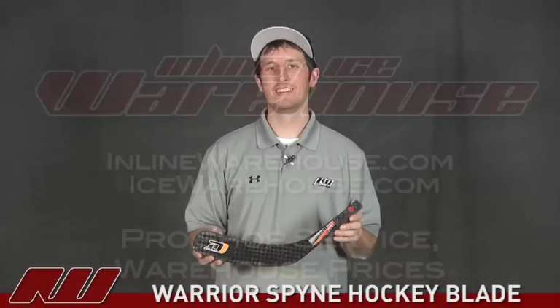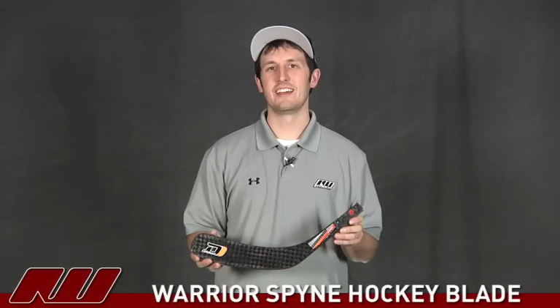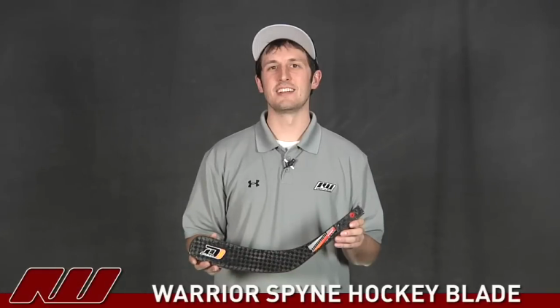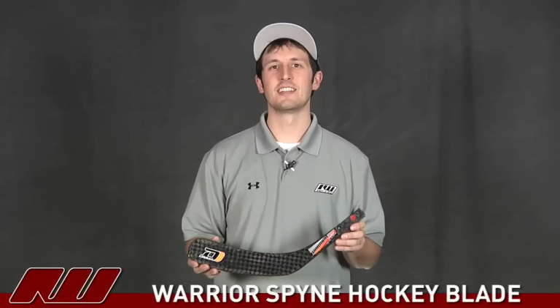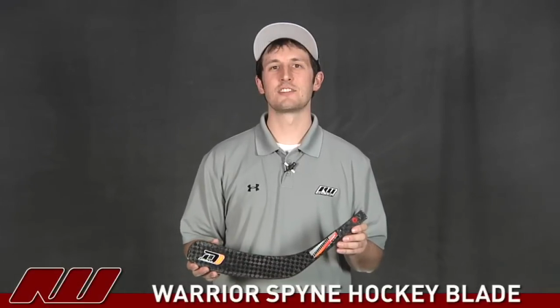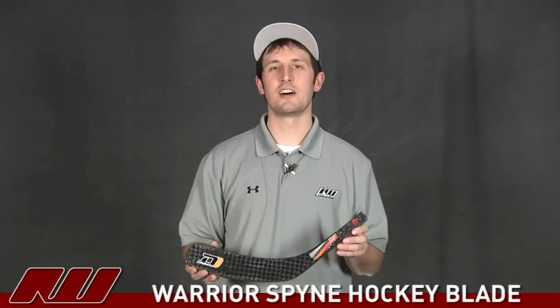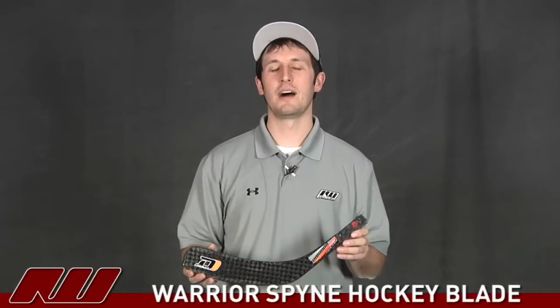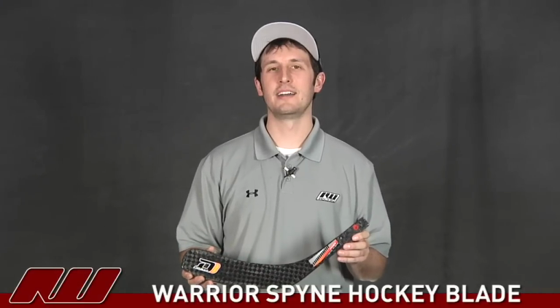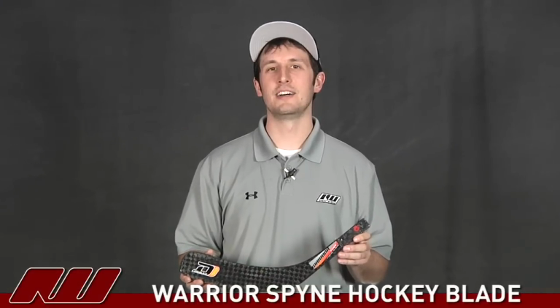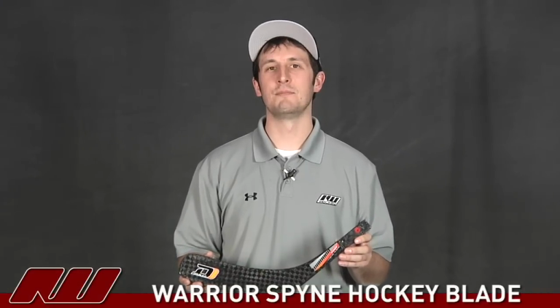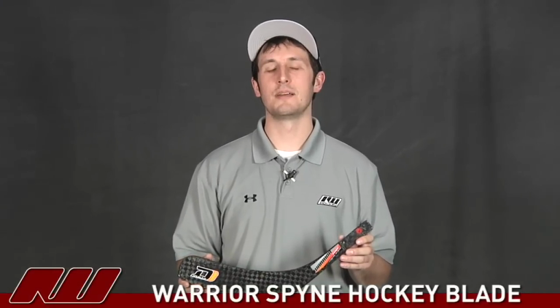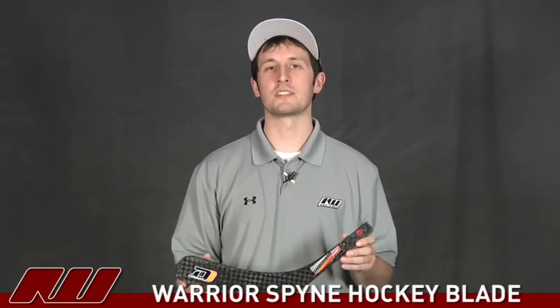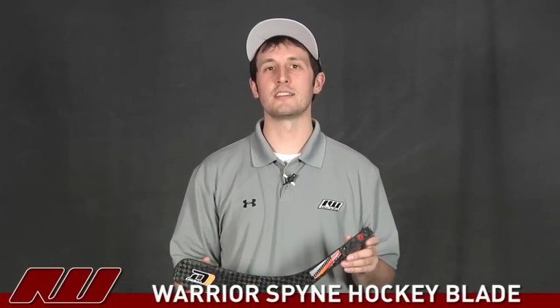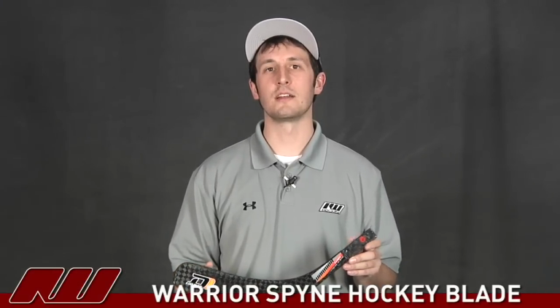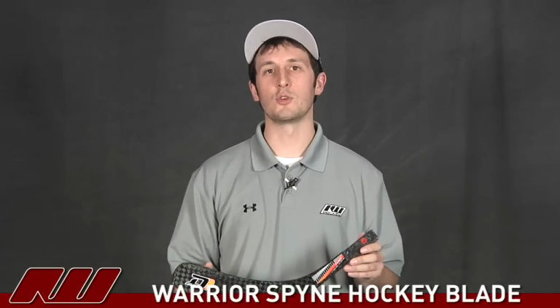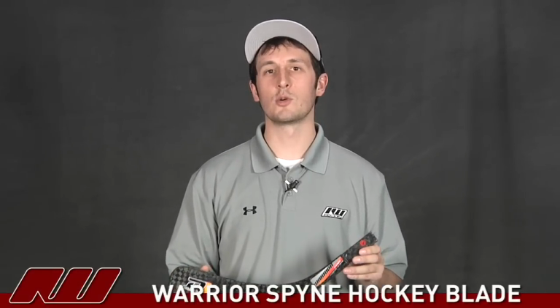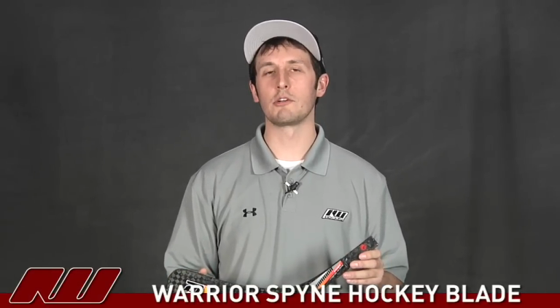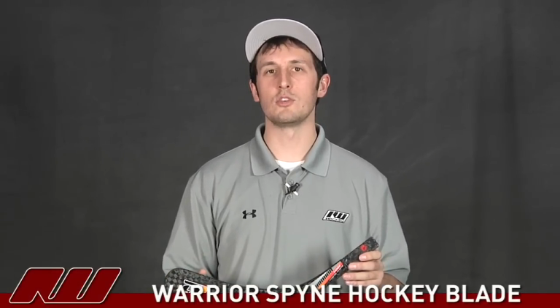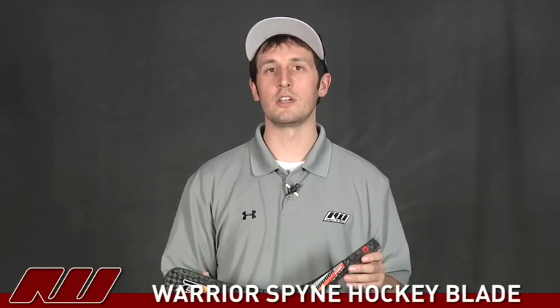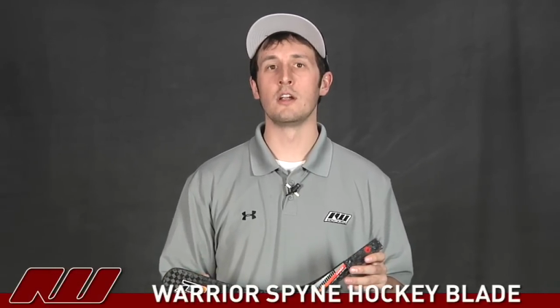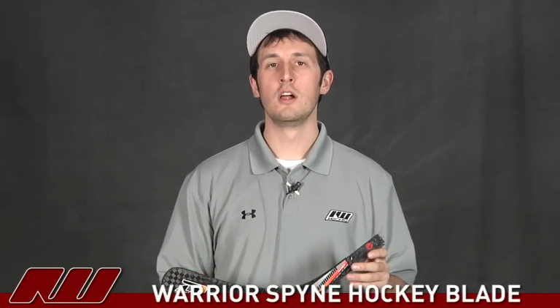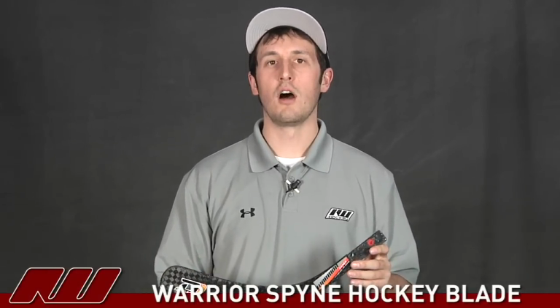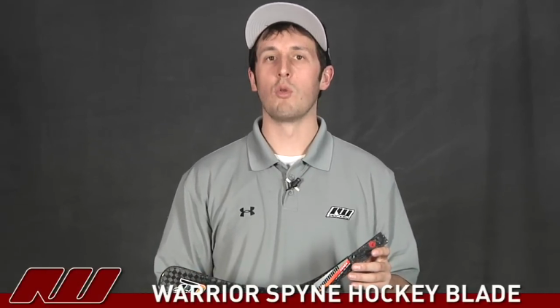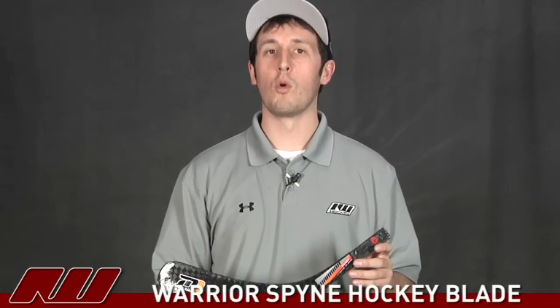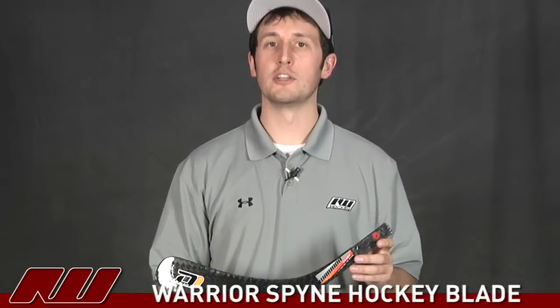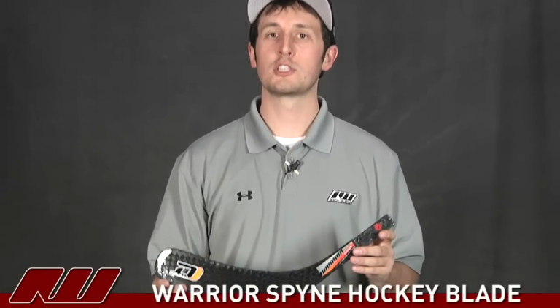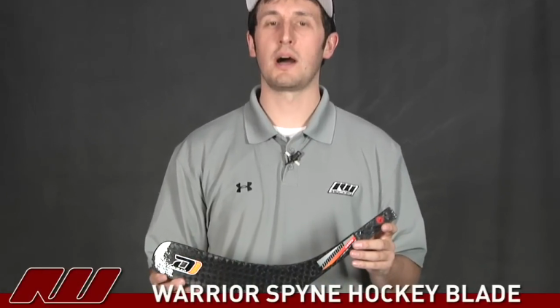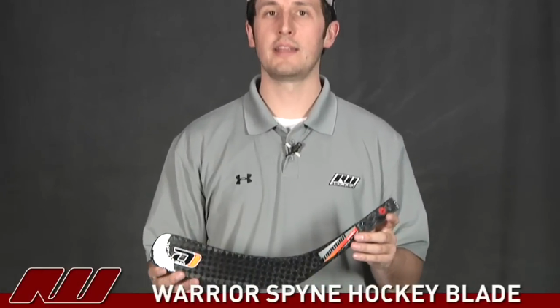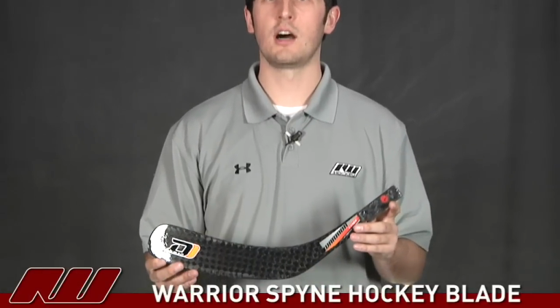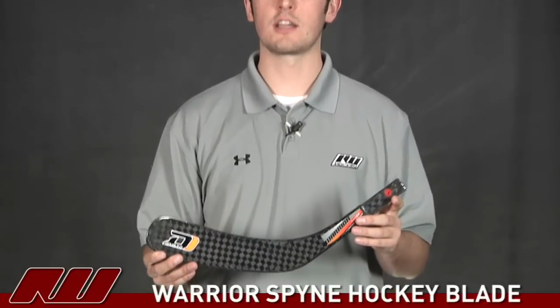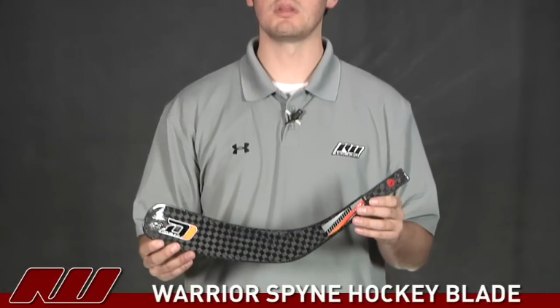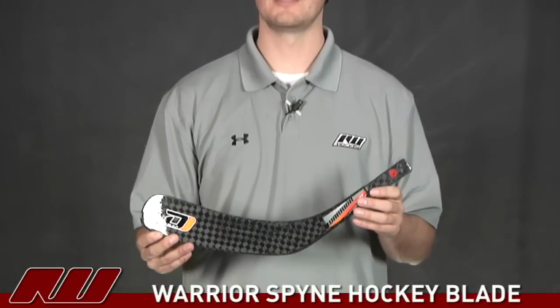Hey guys, thanks for stopping by iDub. My name is Tyson. I'm doing a quick review here of the Warrior Spine hockey blade.